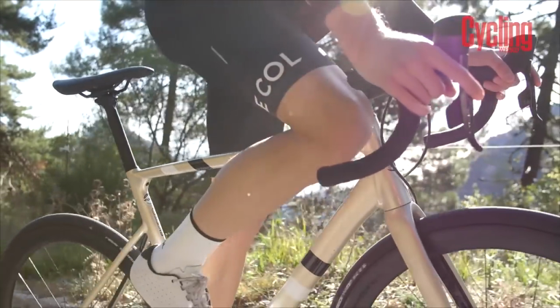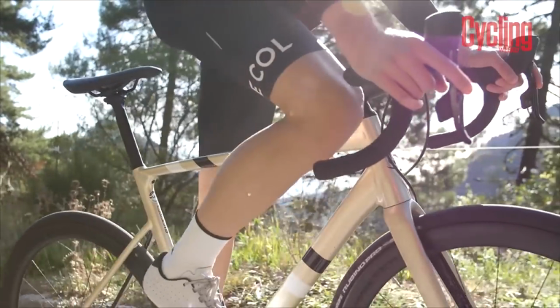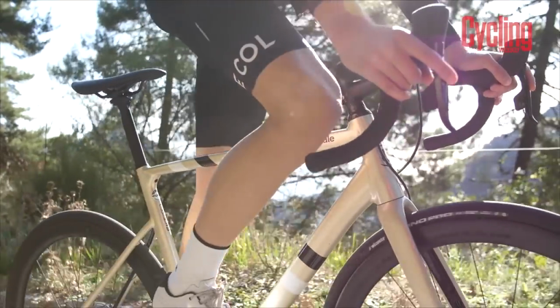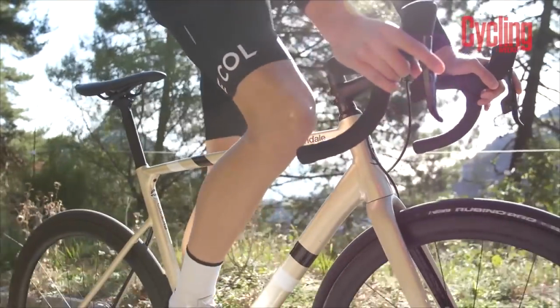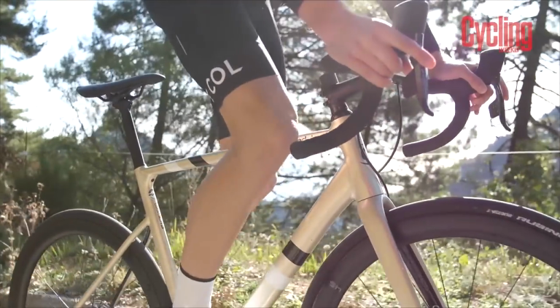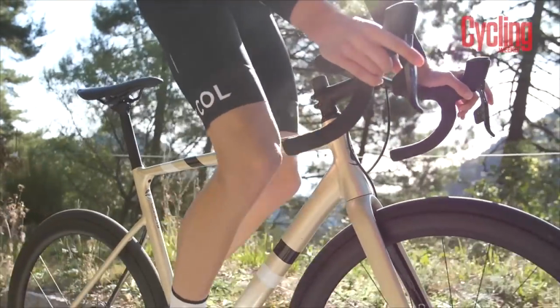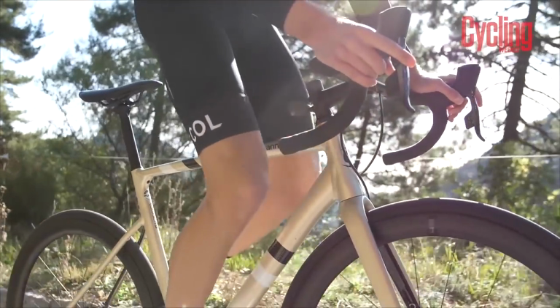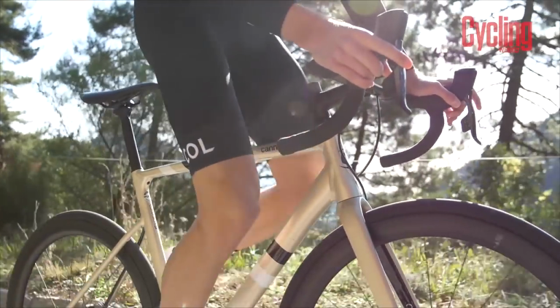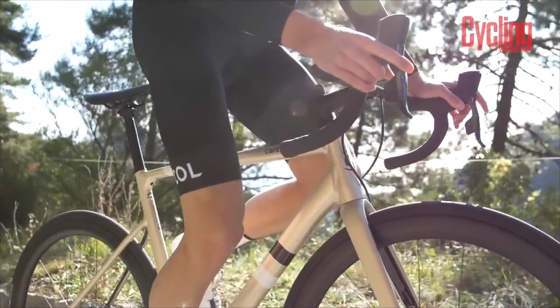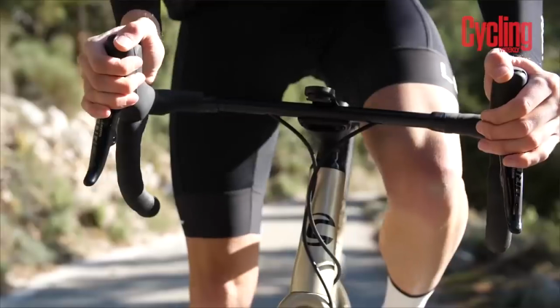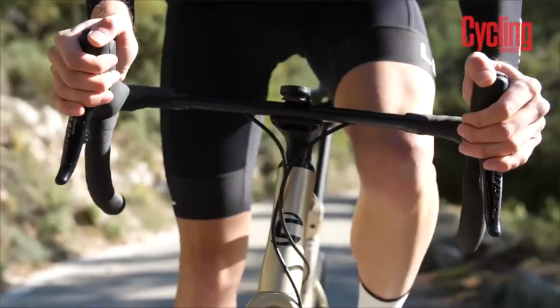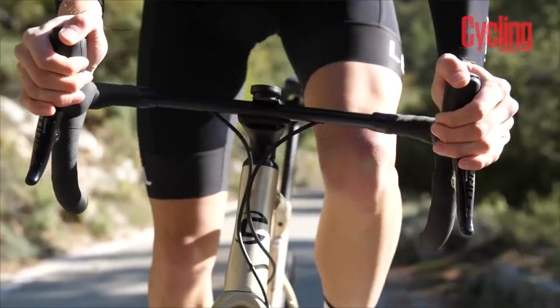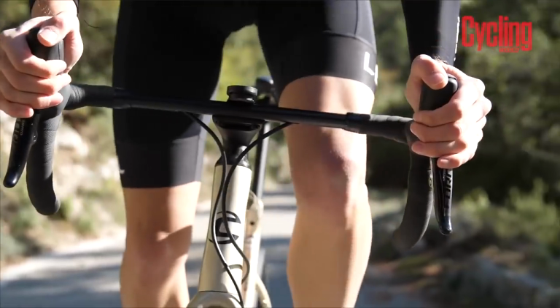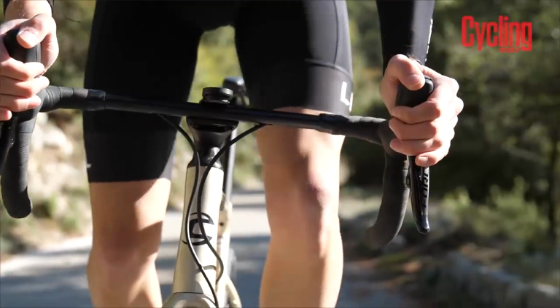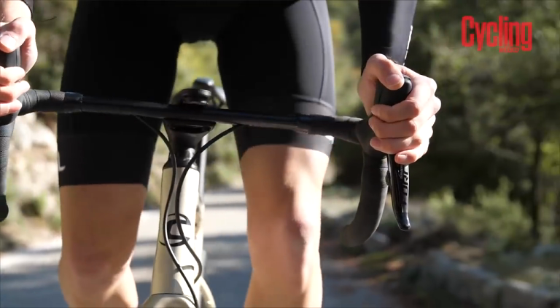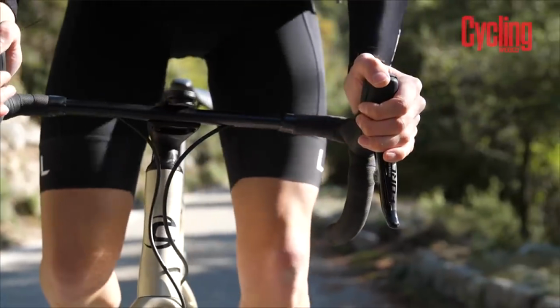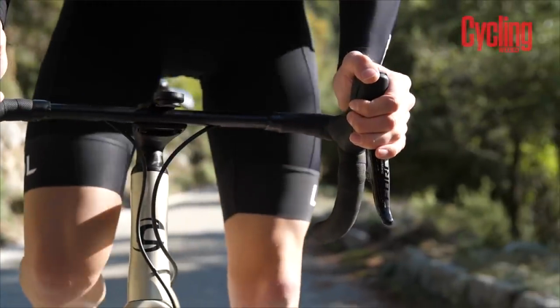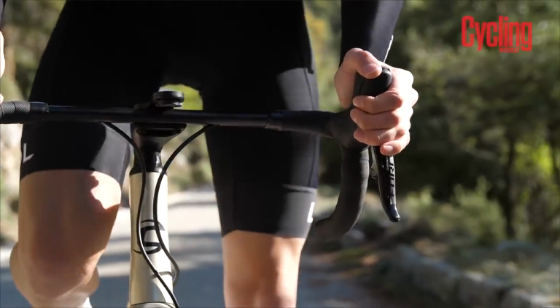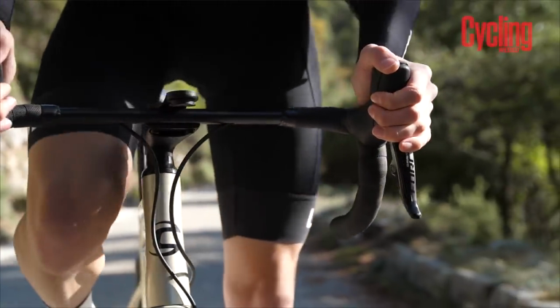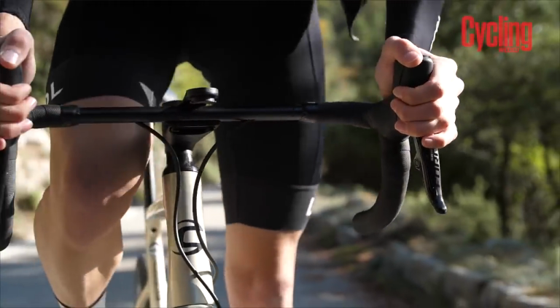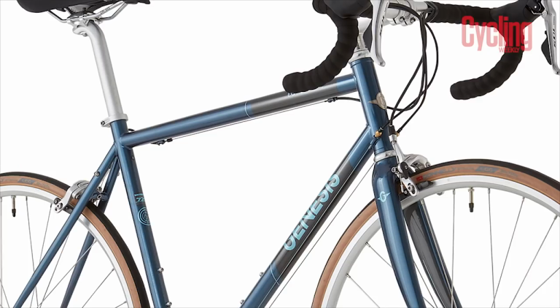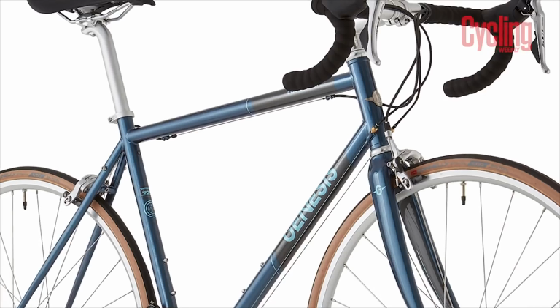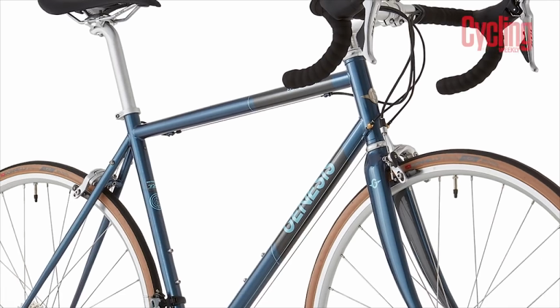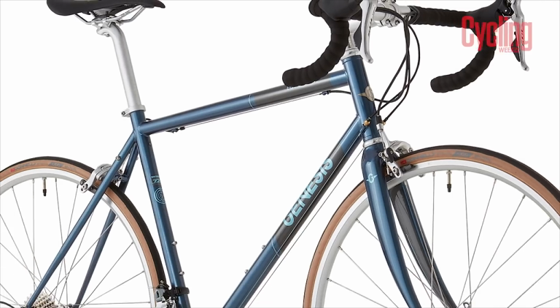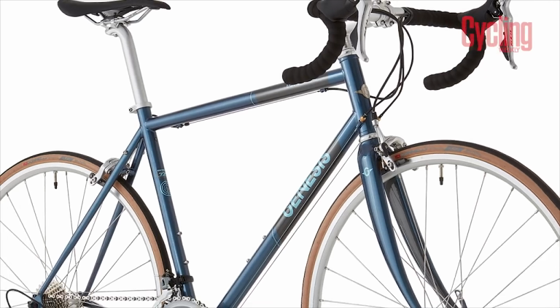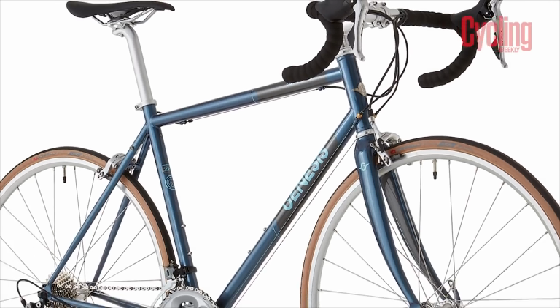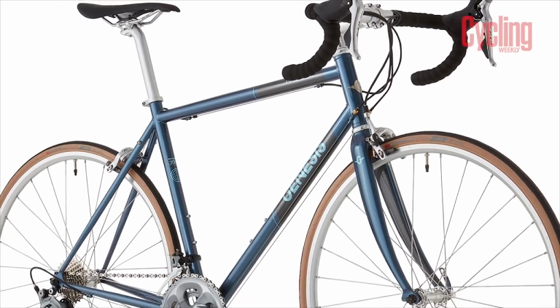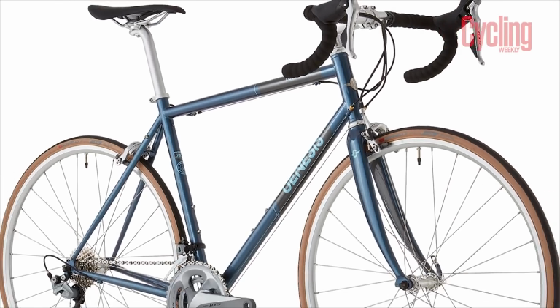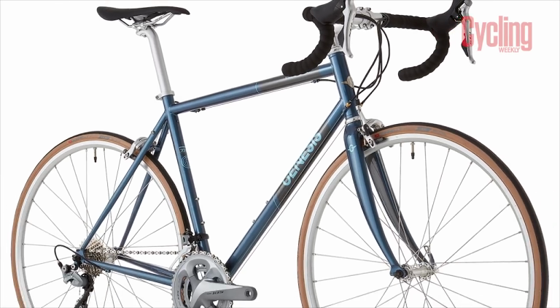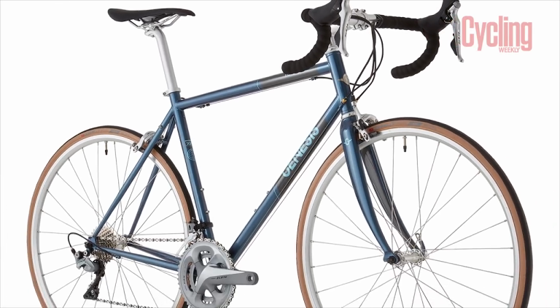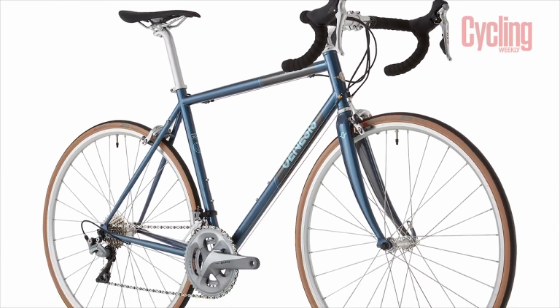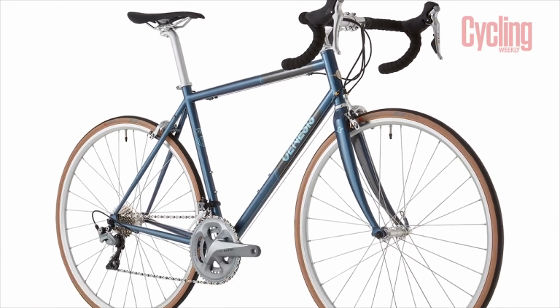To honour the craft of creating a metal bike, we decided to pull together five of the hottest steel, aluminium, and titanium bikes available.